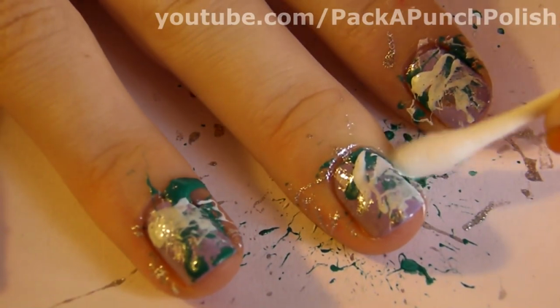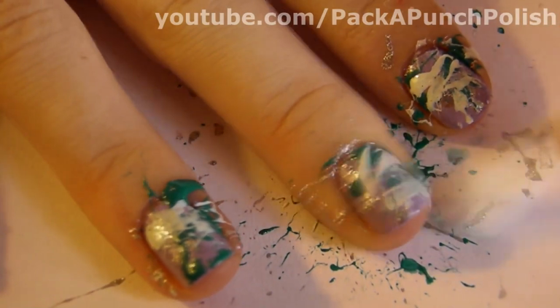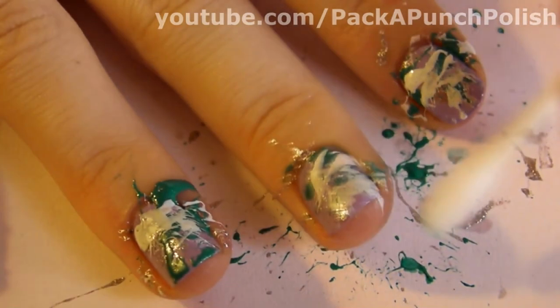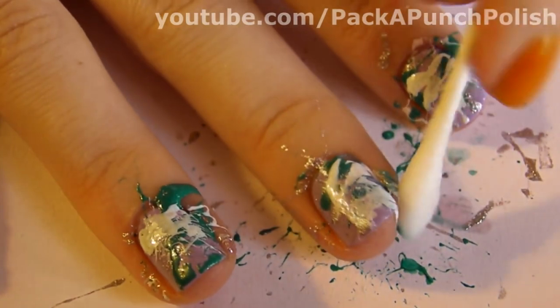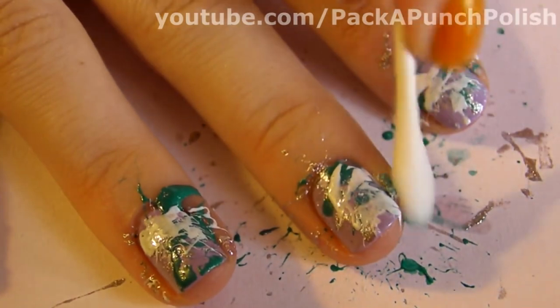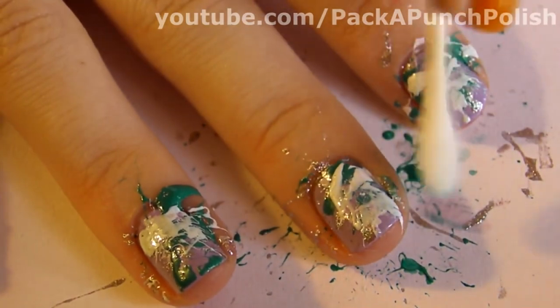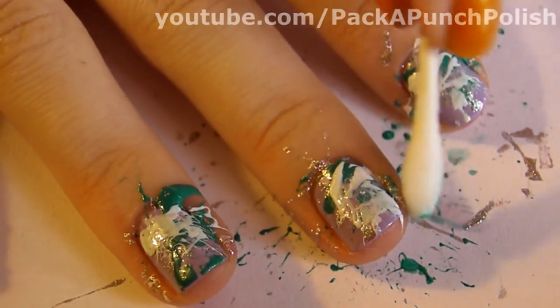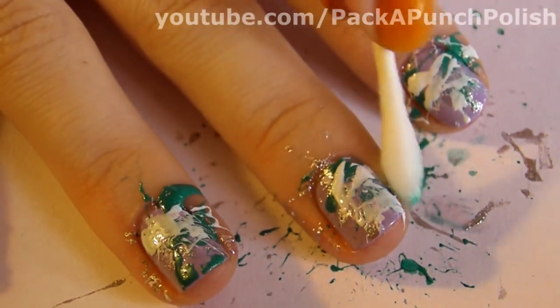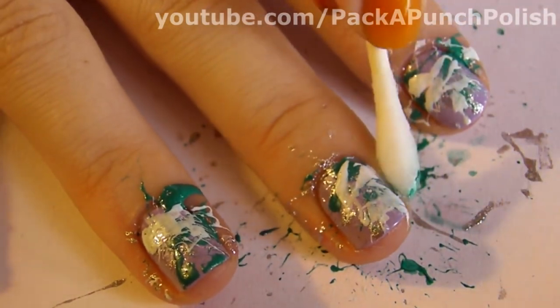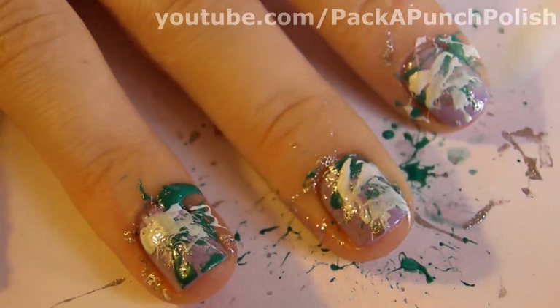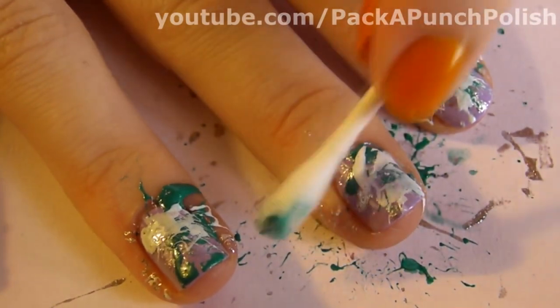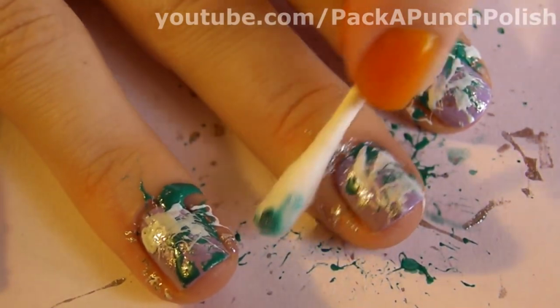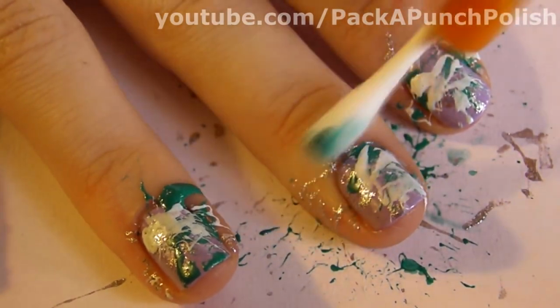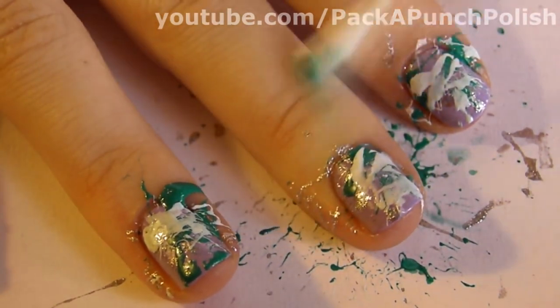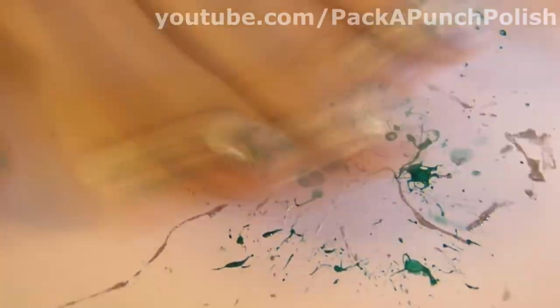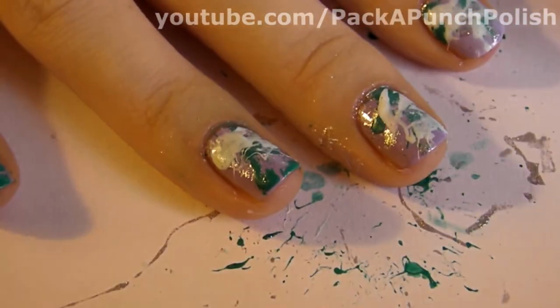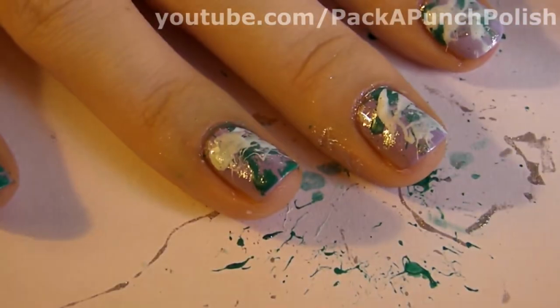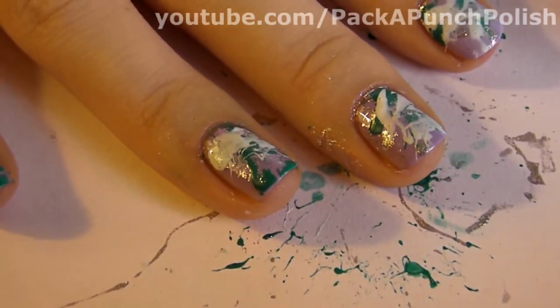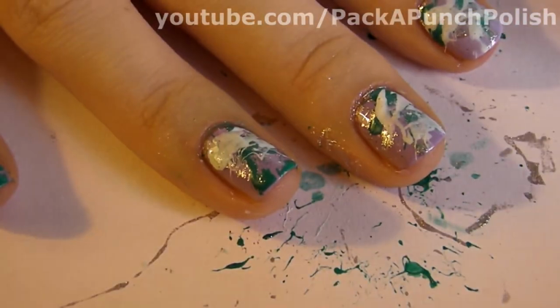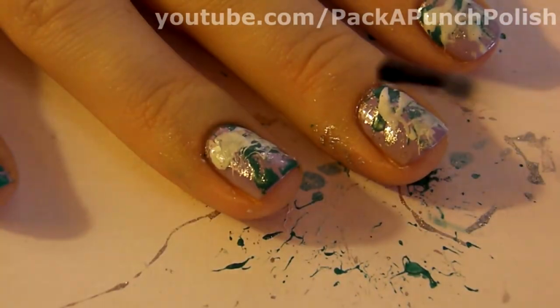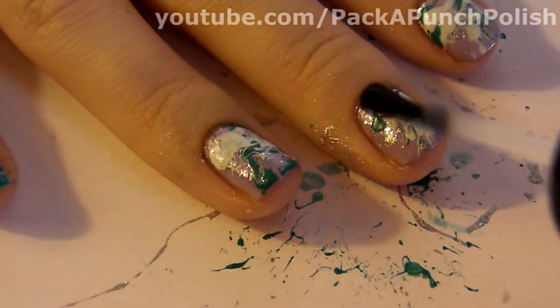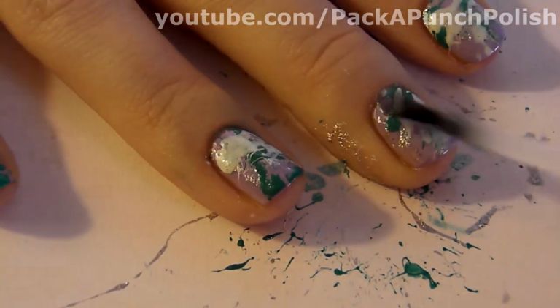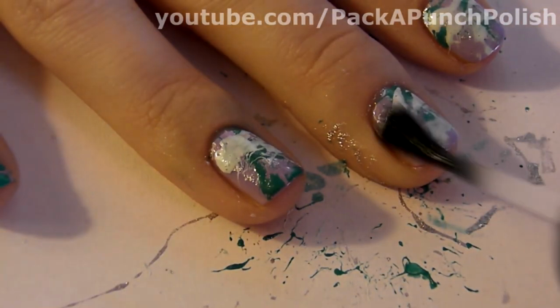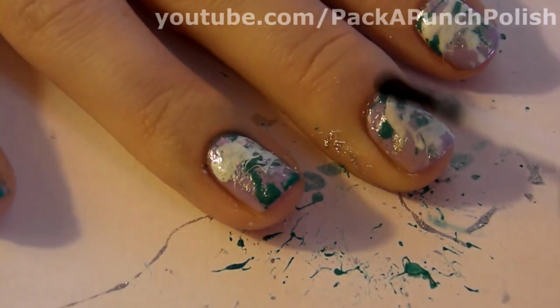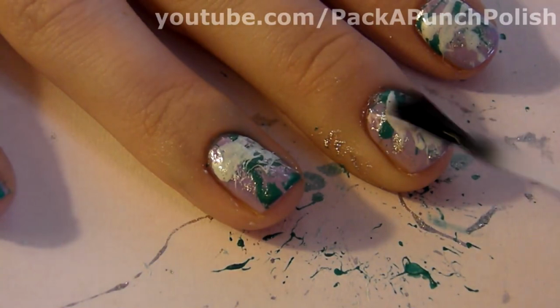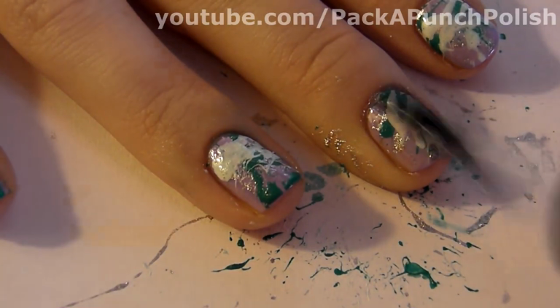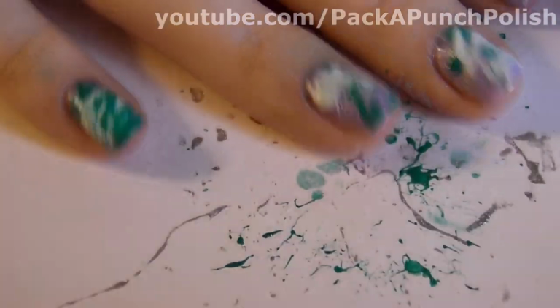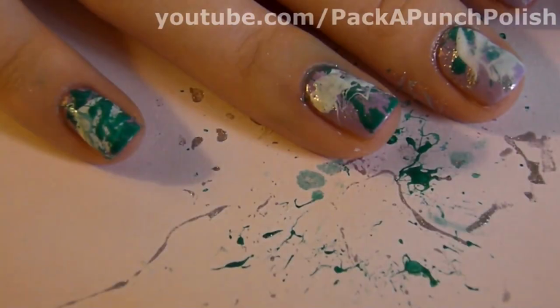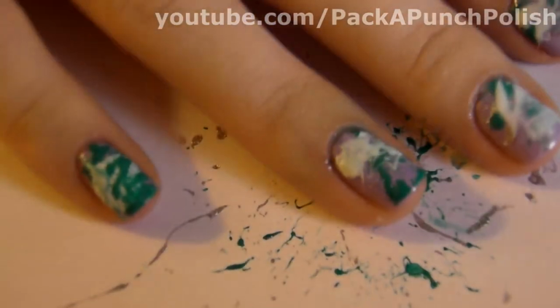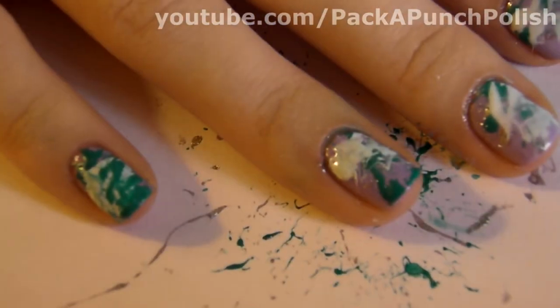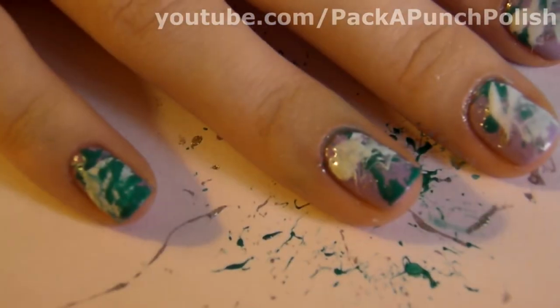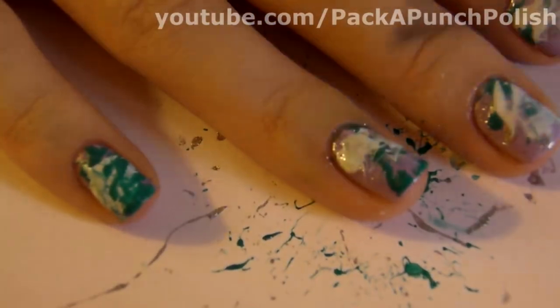Clean up around your cuticles with nail polish remover and a q-tip. And always apply a top coat when you're finished.